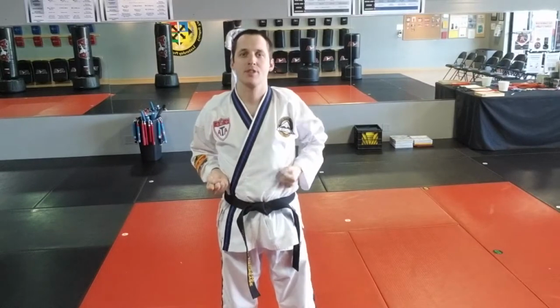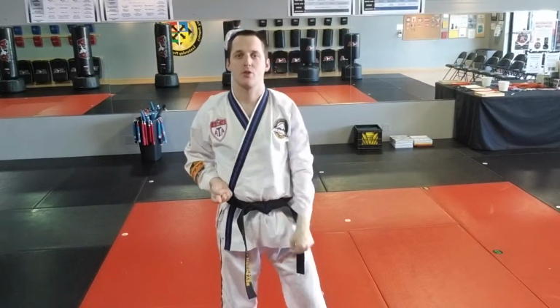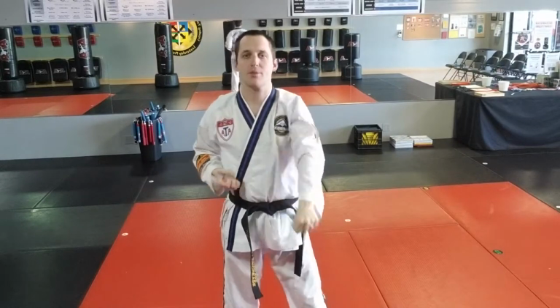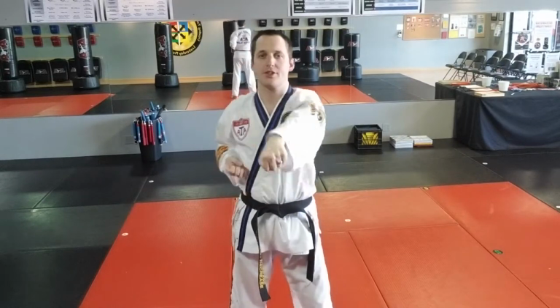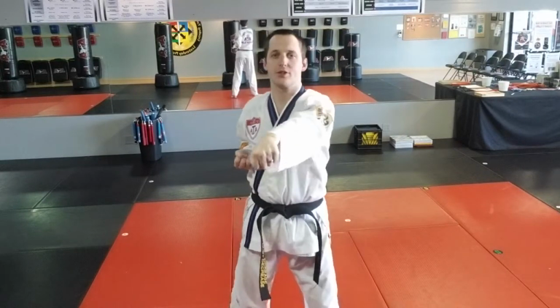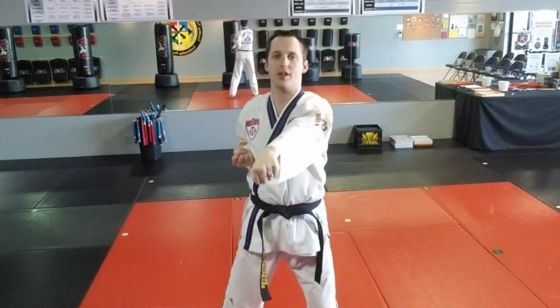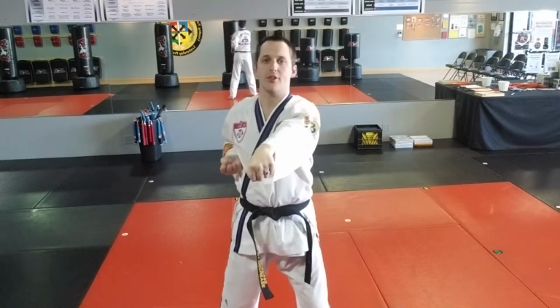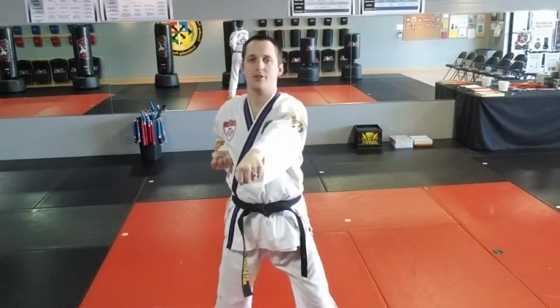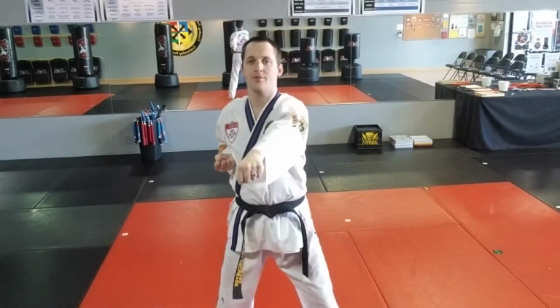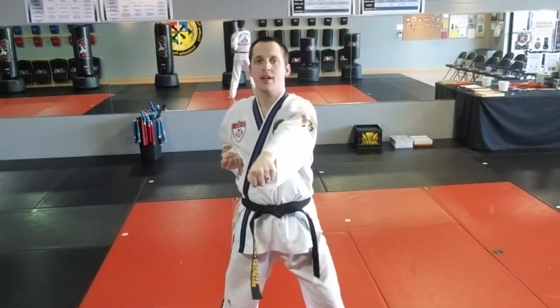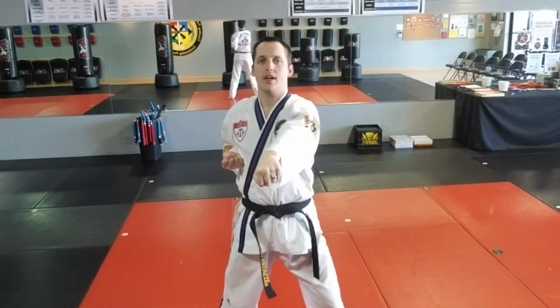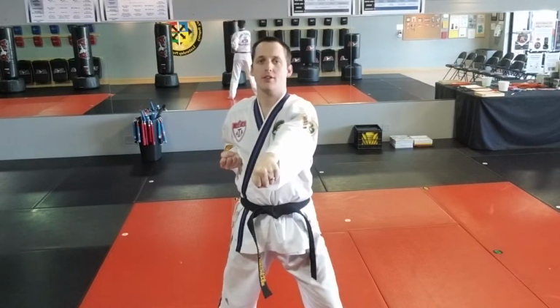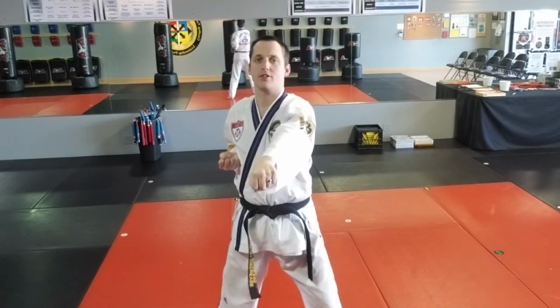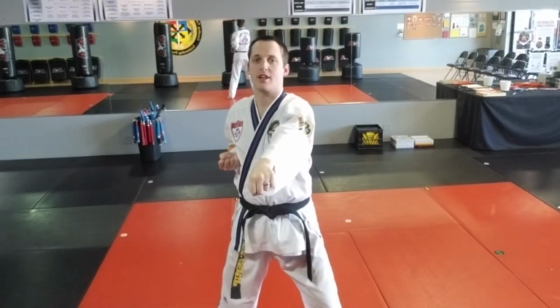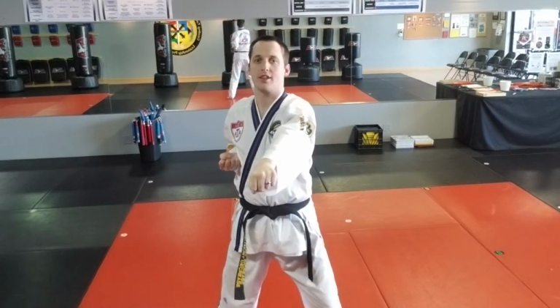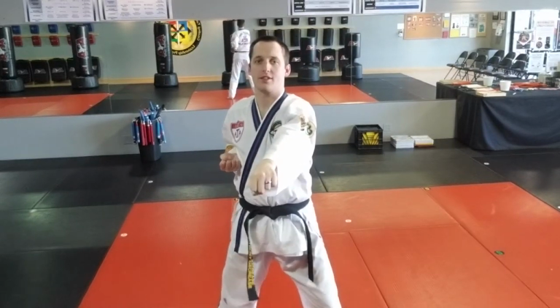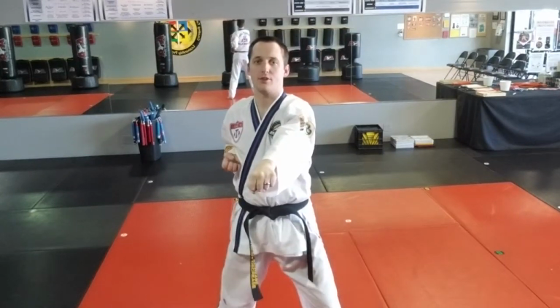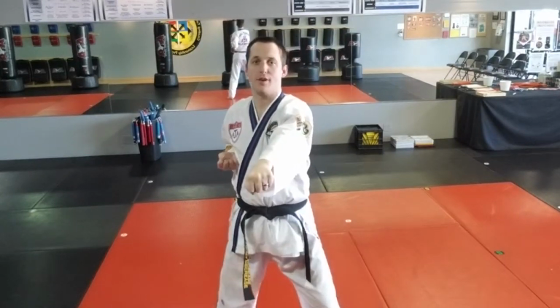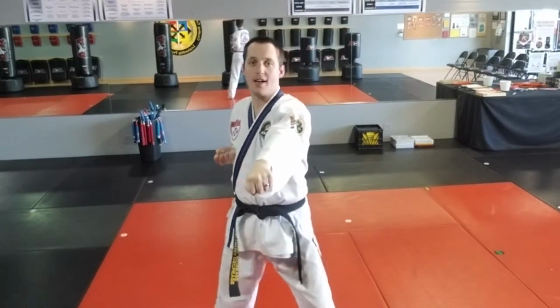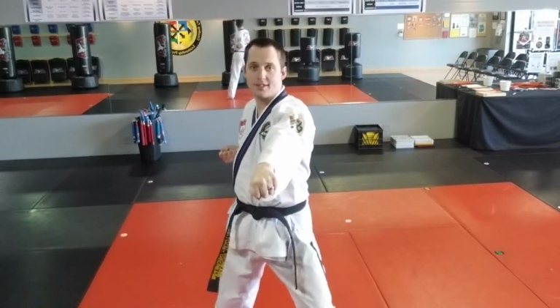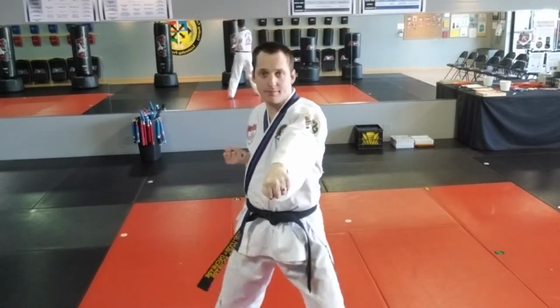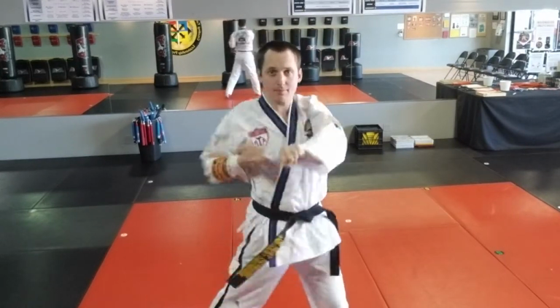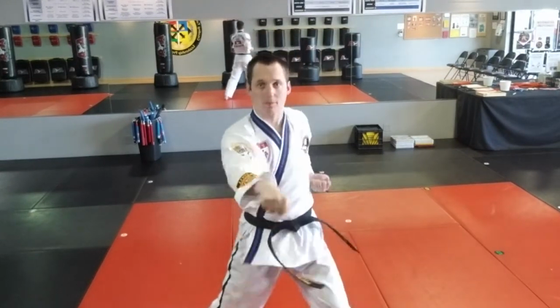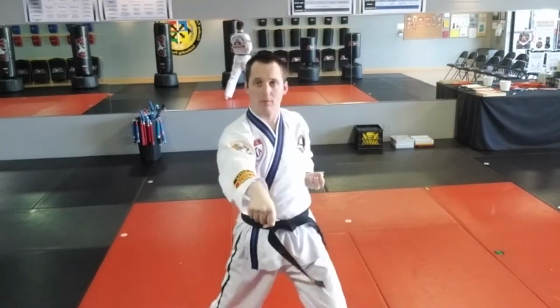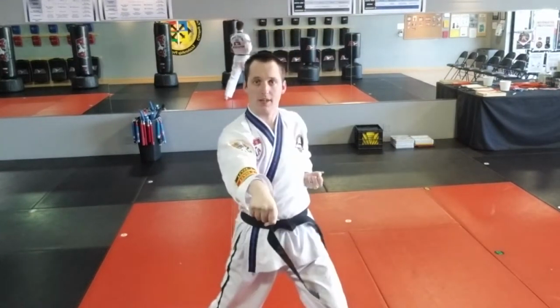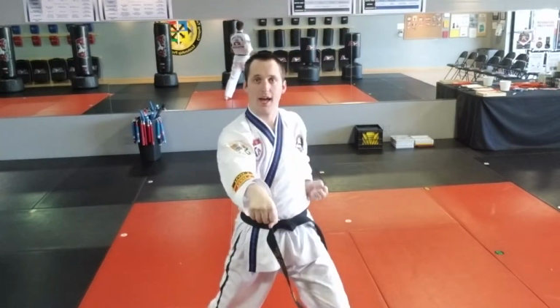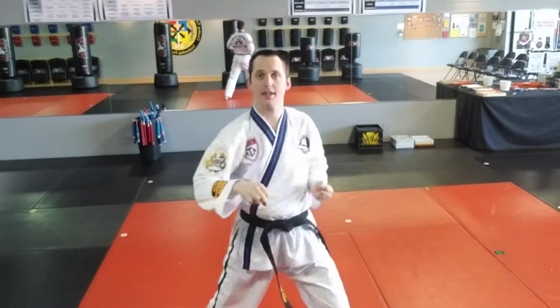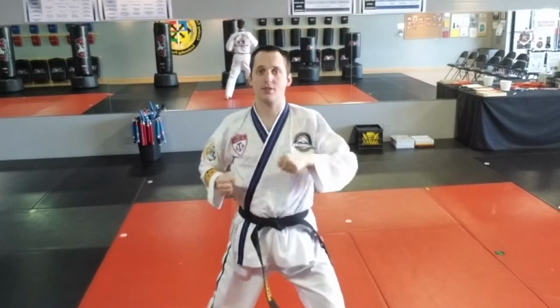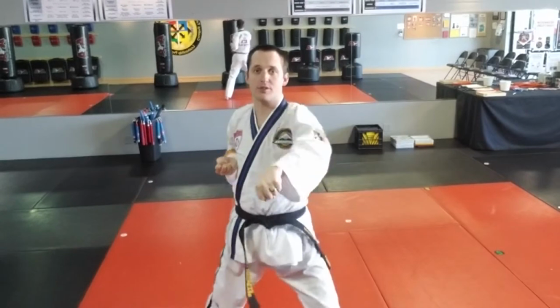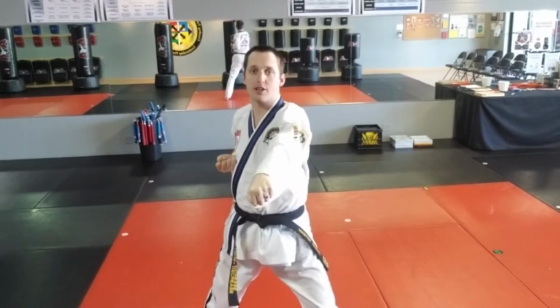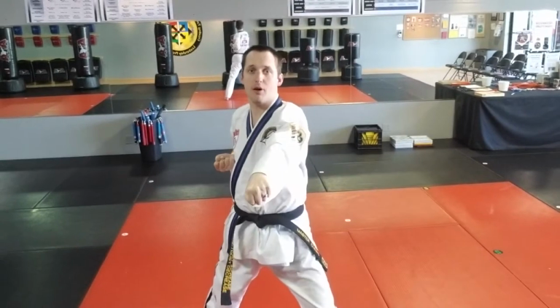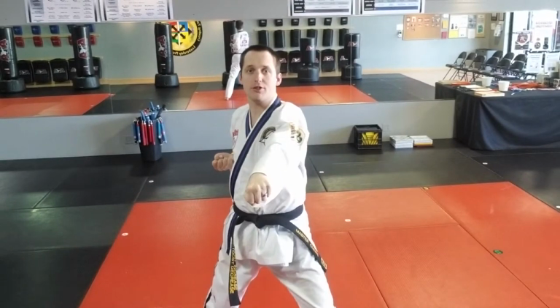So when we put the two together, it looks like this. I'll do it fast — like that. Let's do it in slow motion.